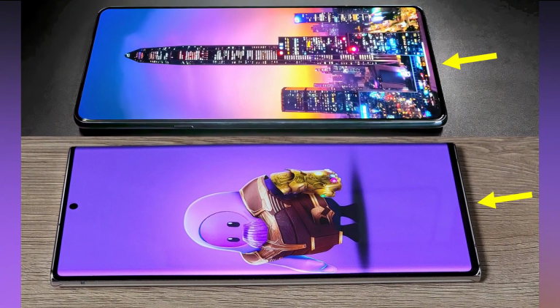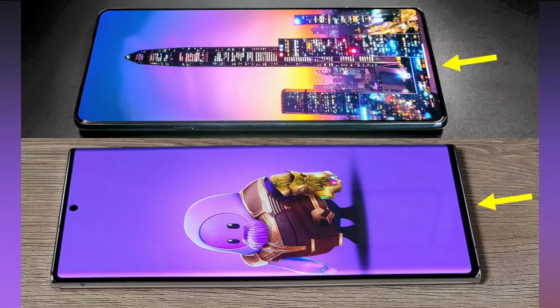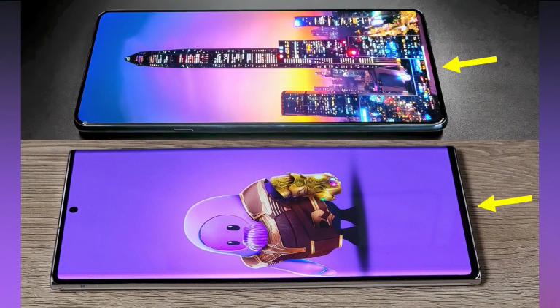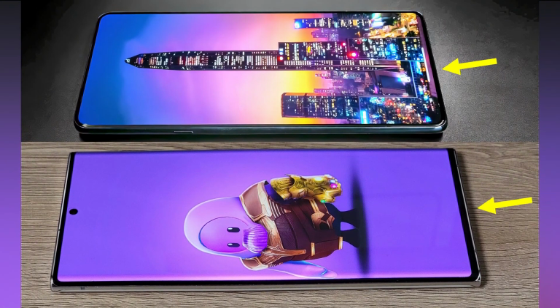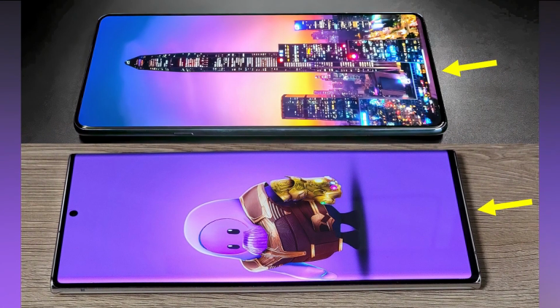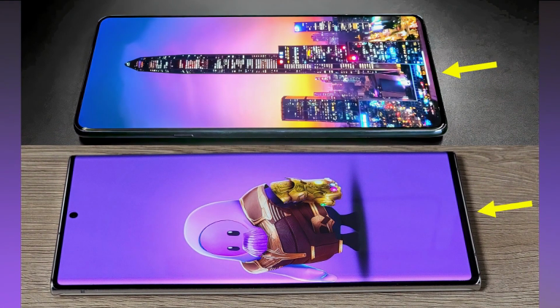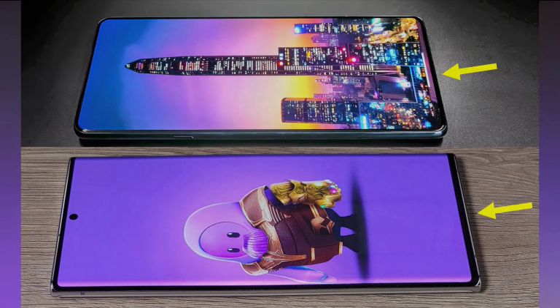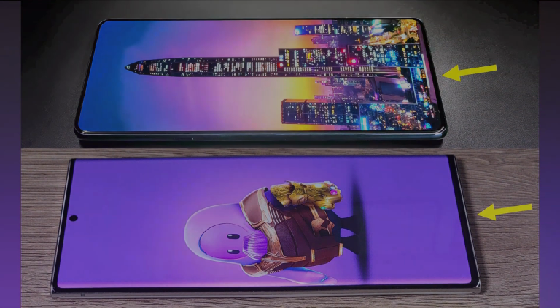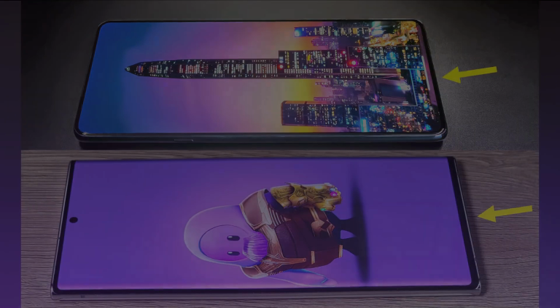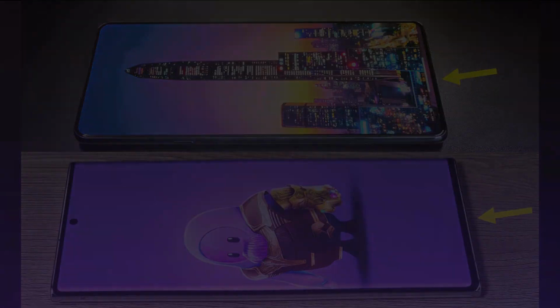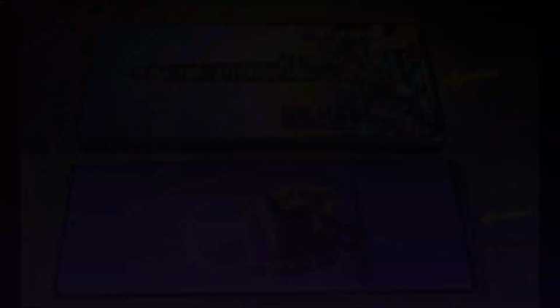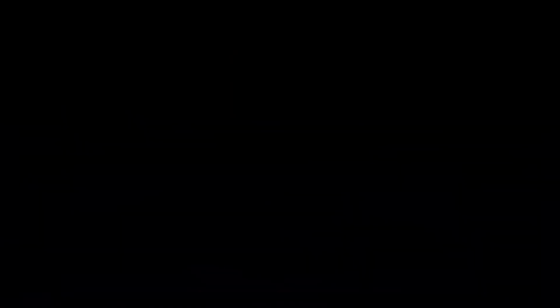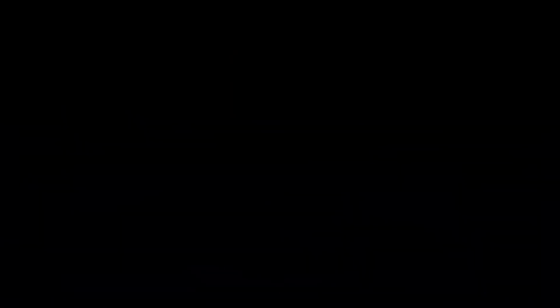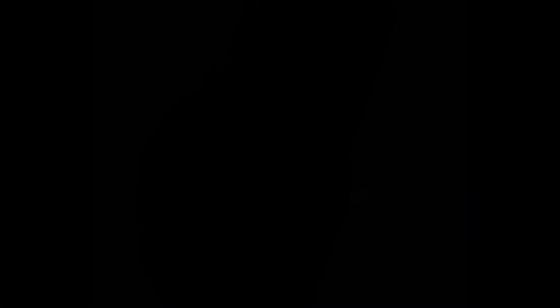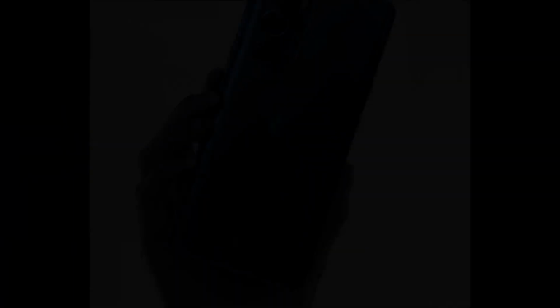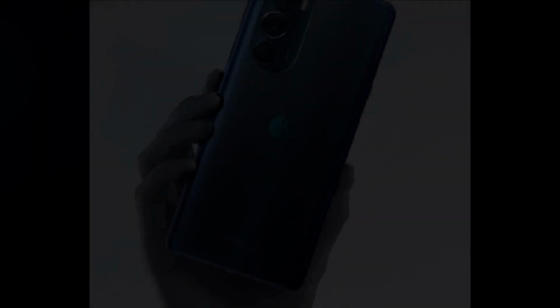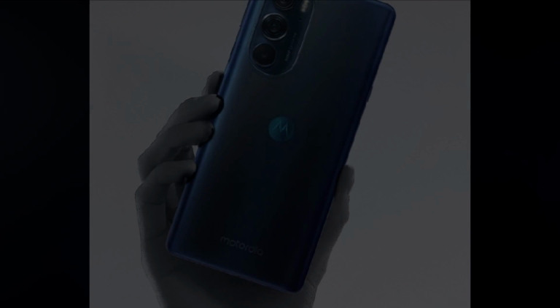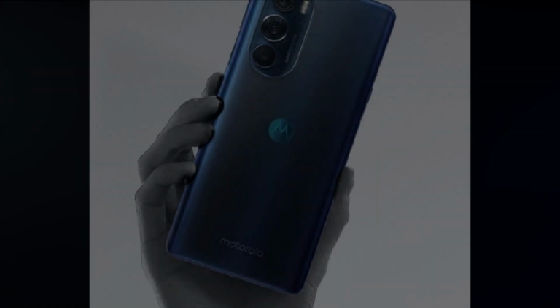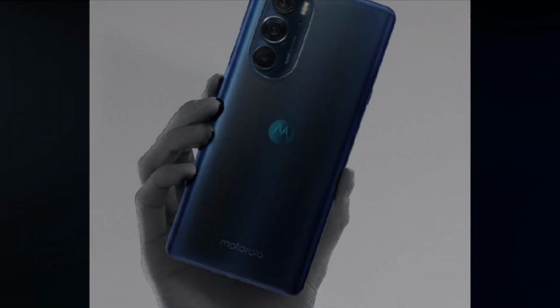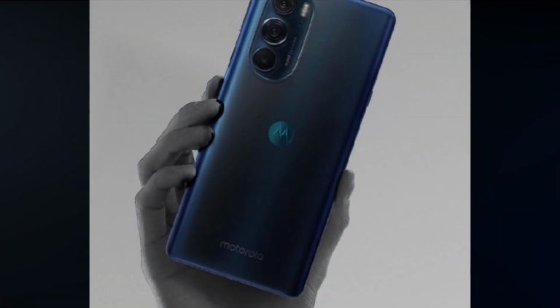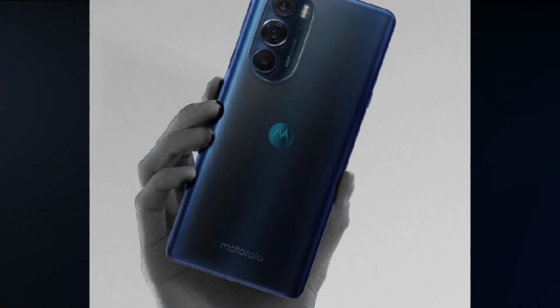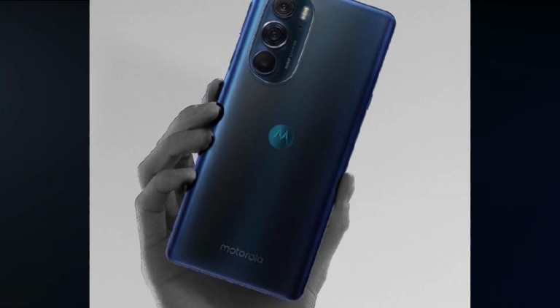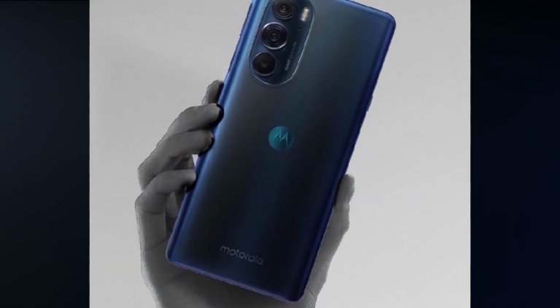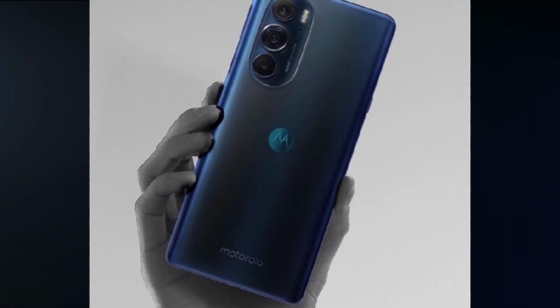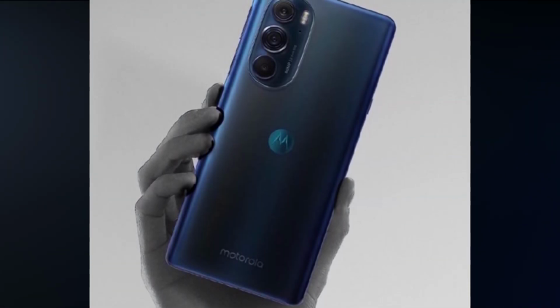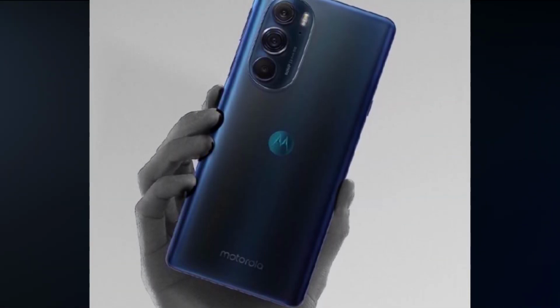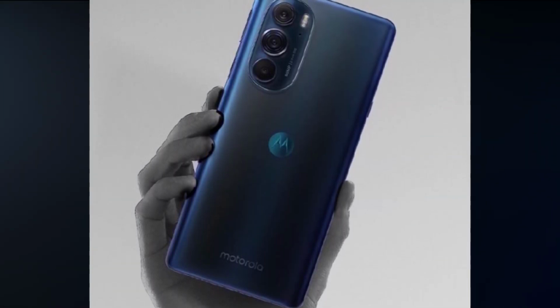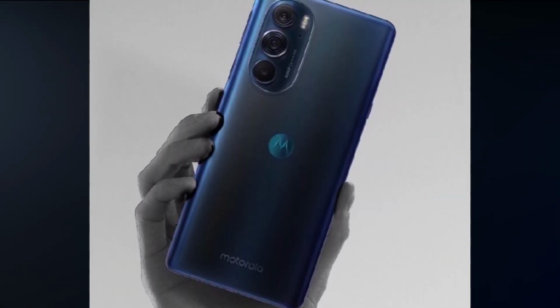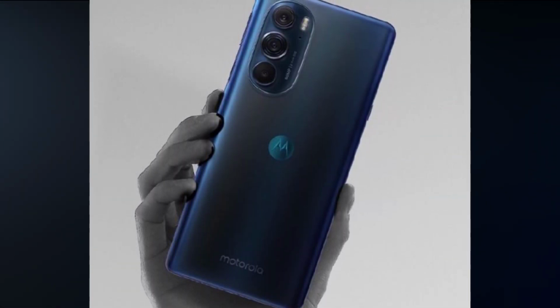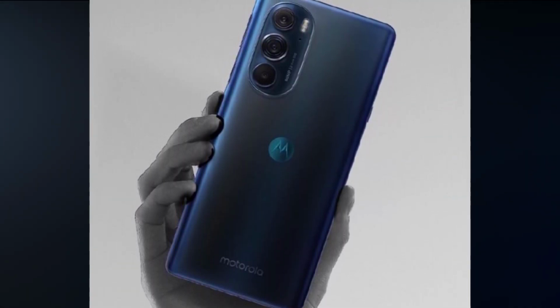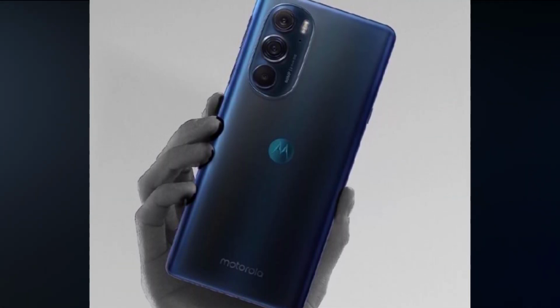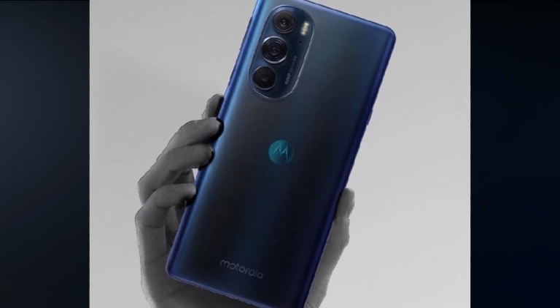That is a 16 megapixel camera. In this video, we will see the Edge X30 first look and specs review.